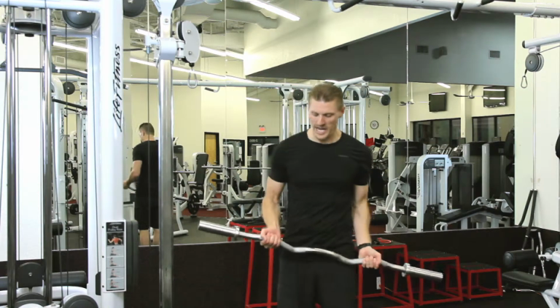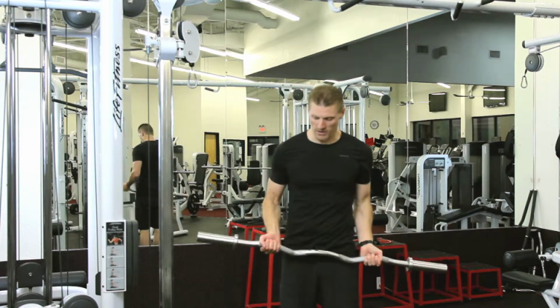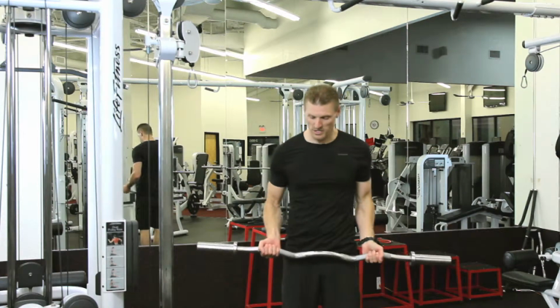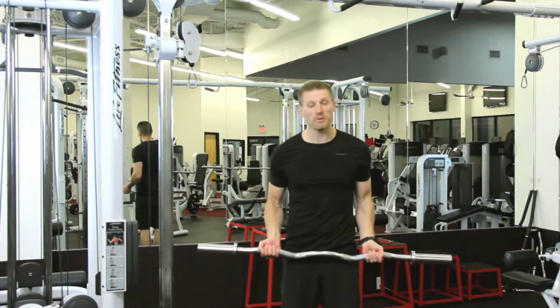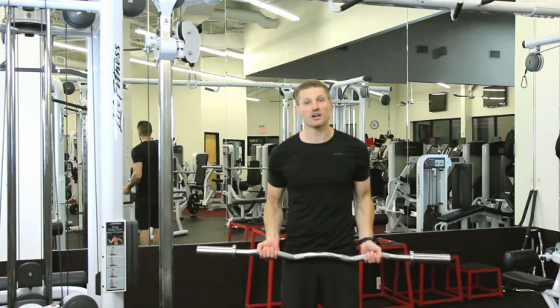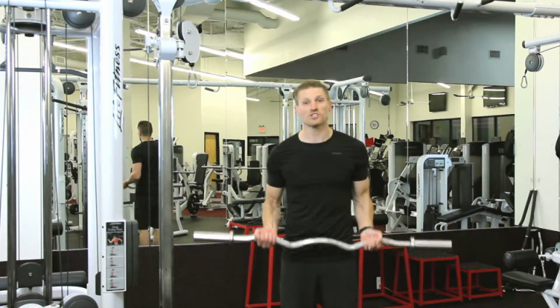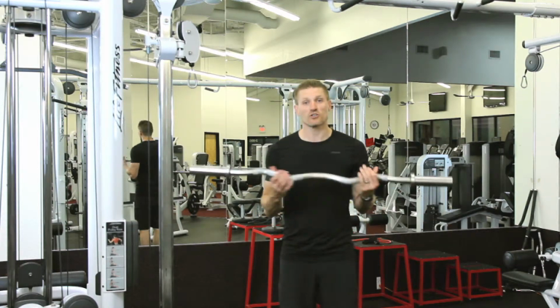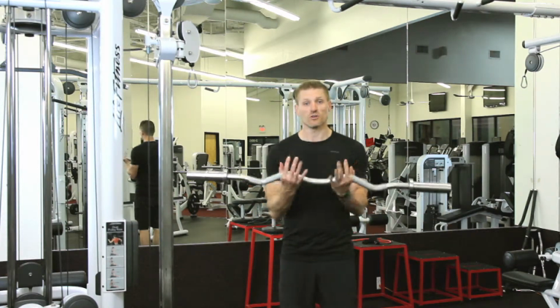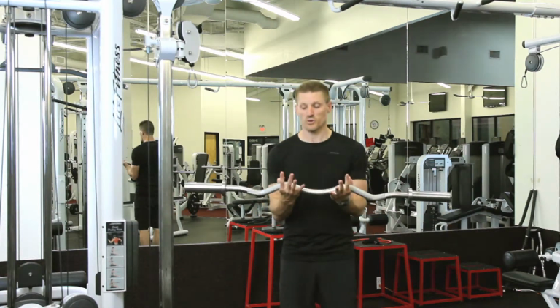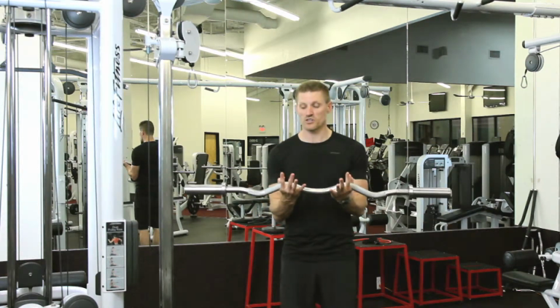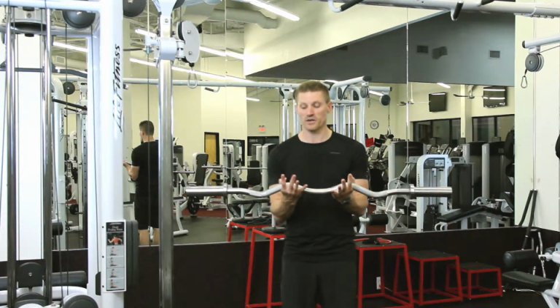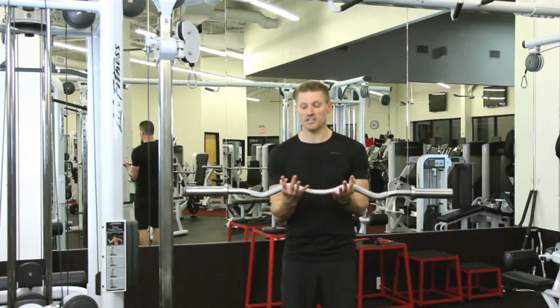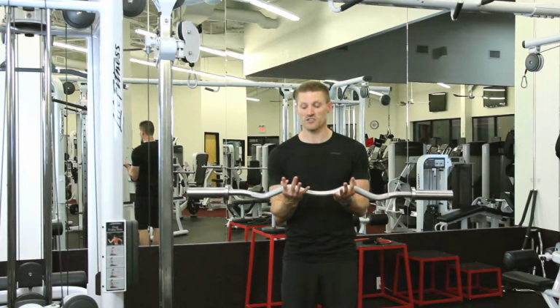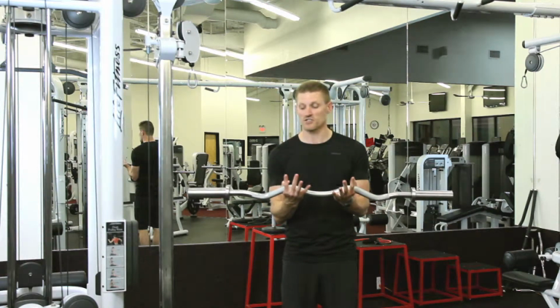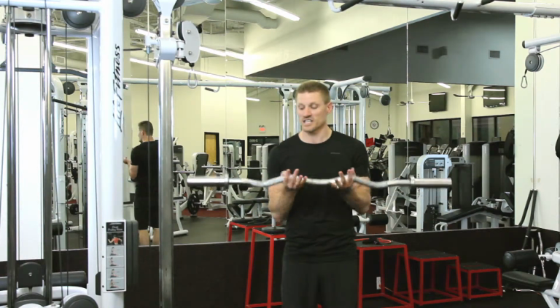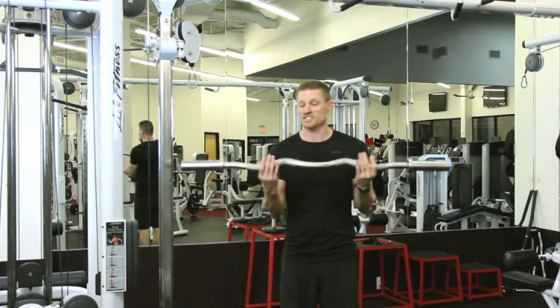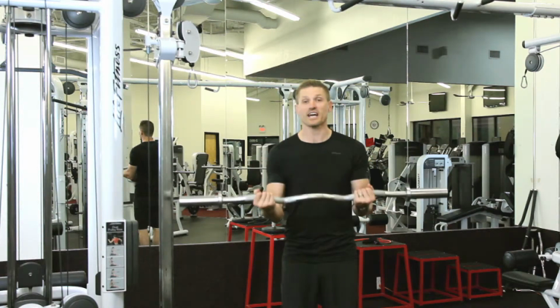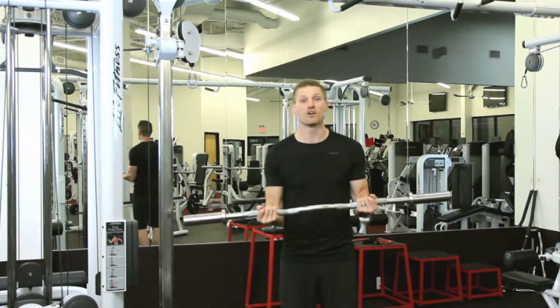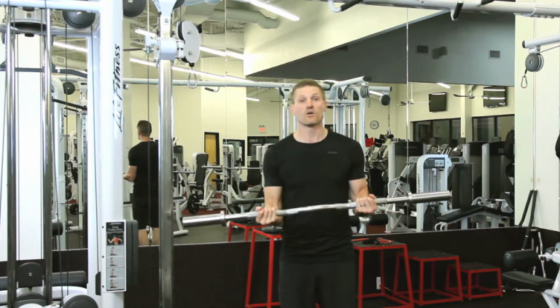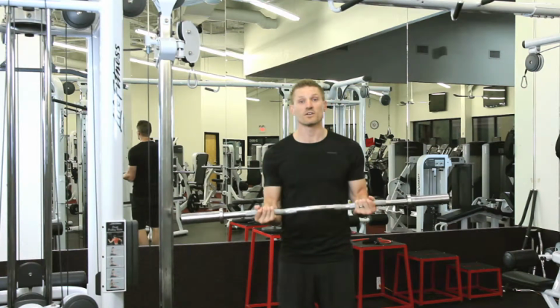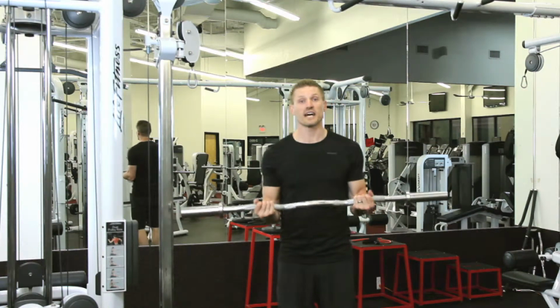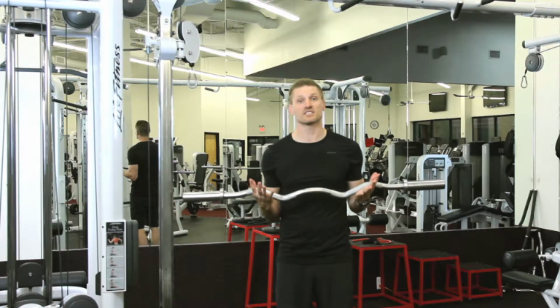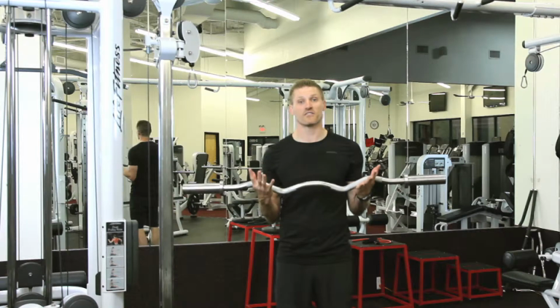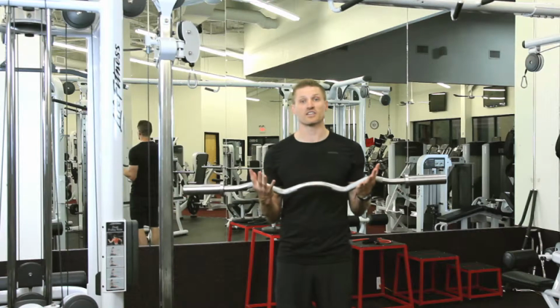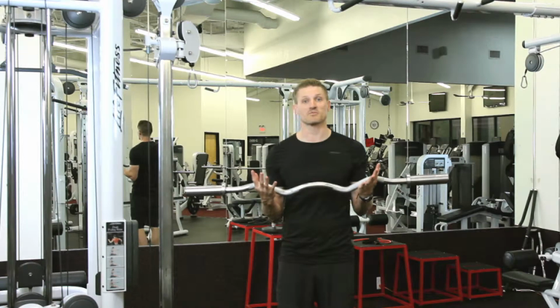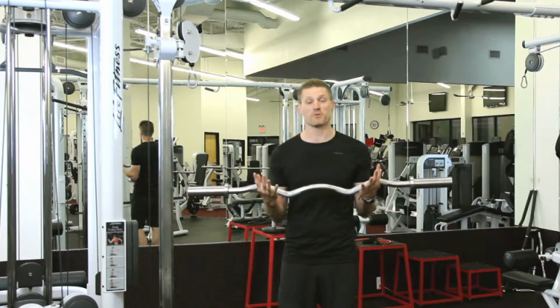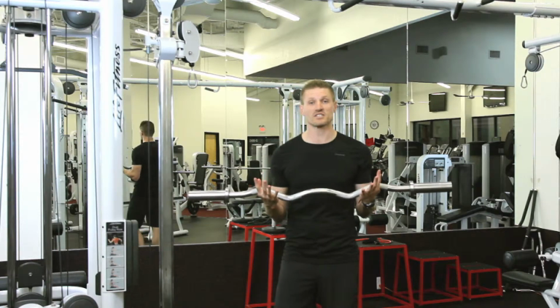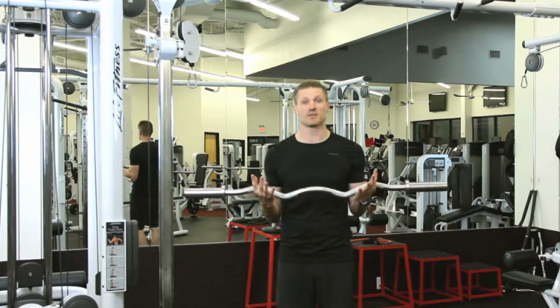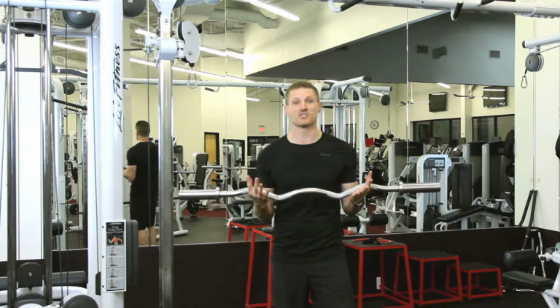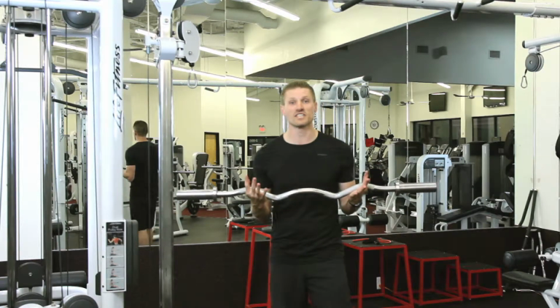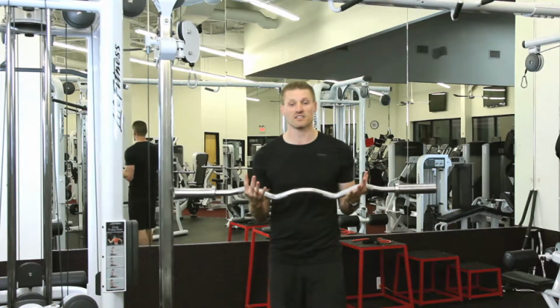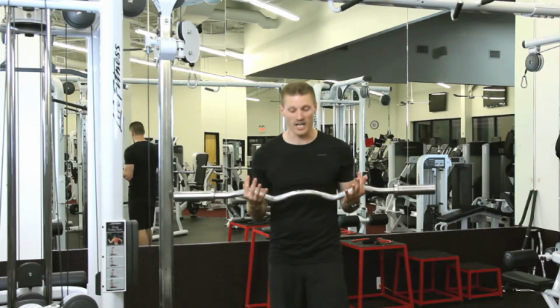Now, depending on which curl we do, we're going to use the inside or the outside. For today's purposes, I'm going to use the outside.